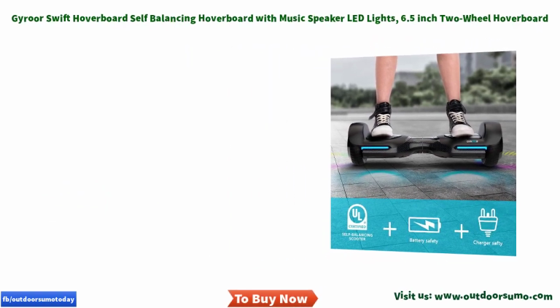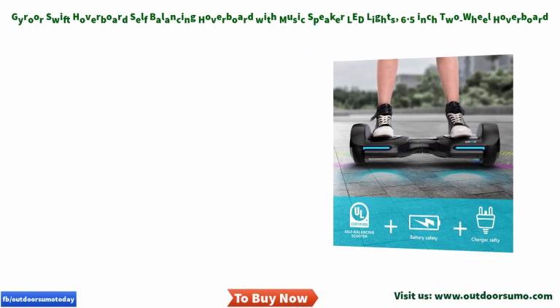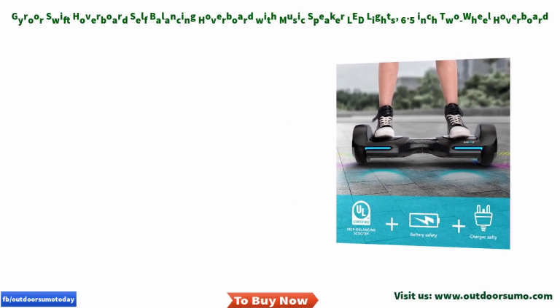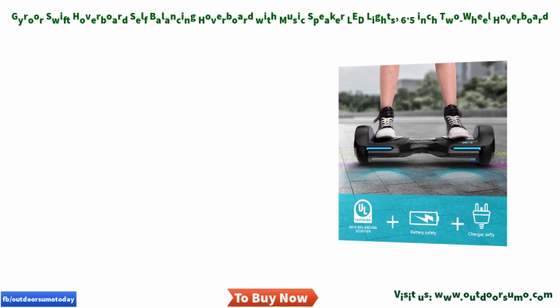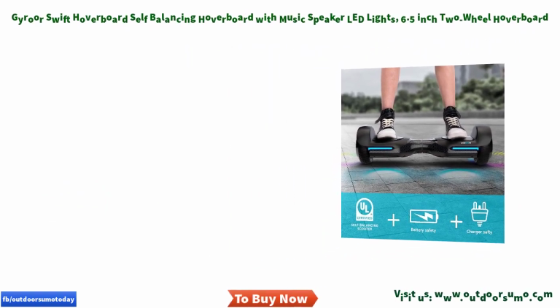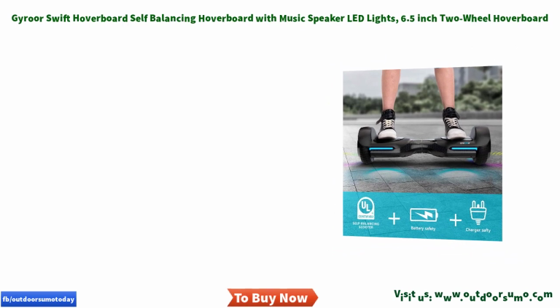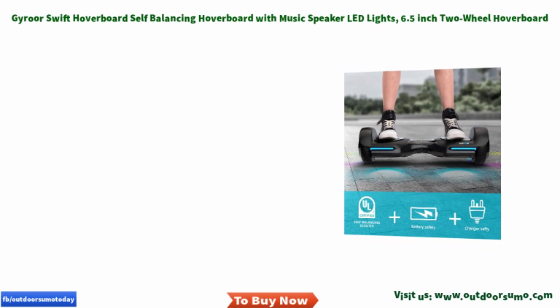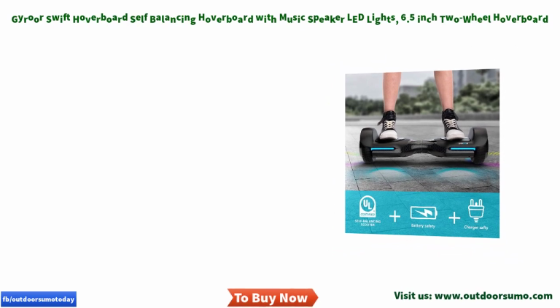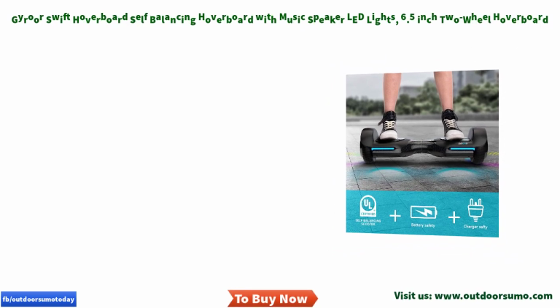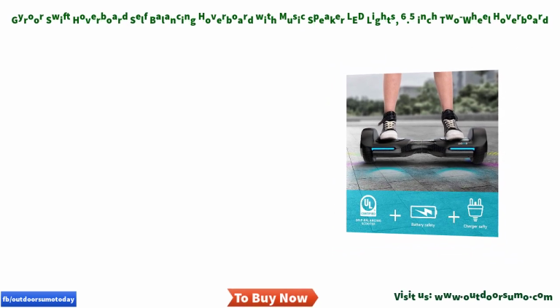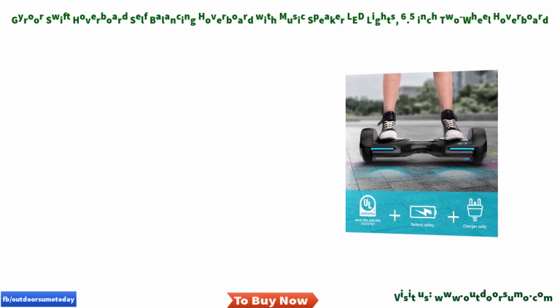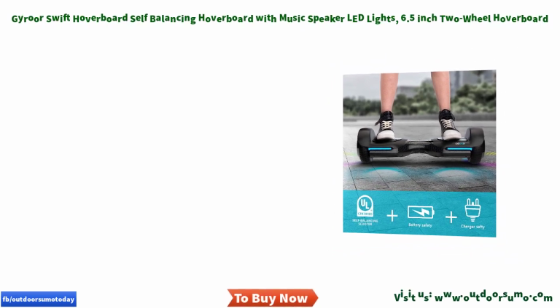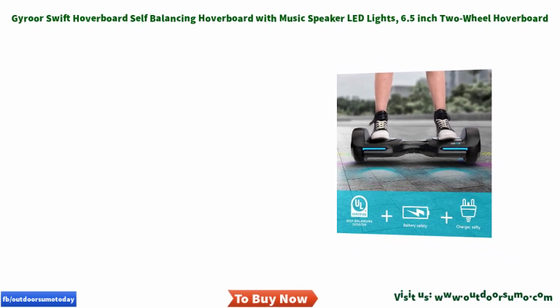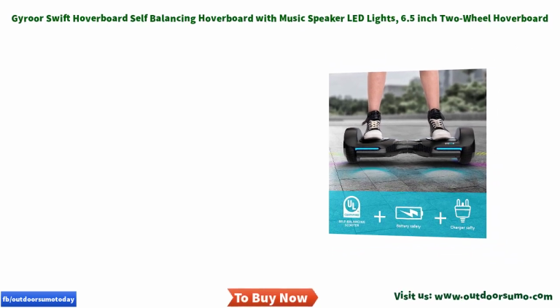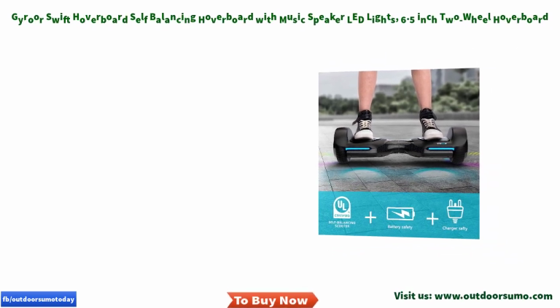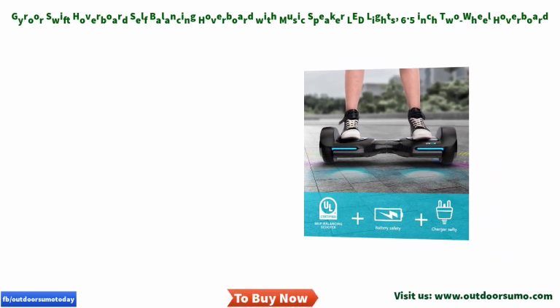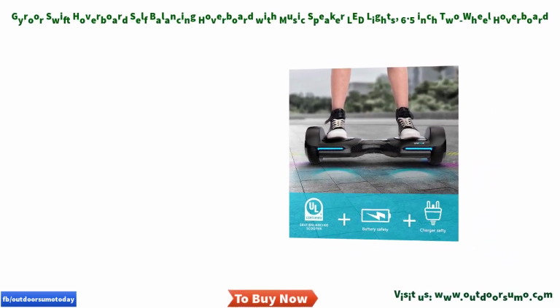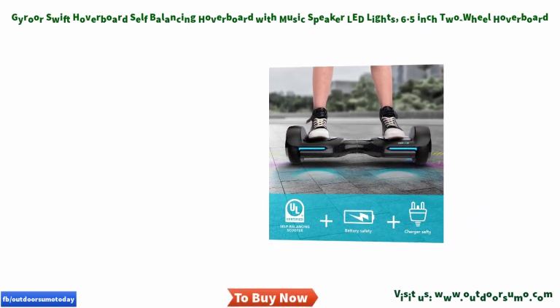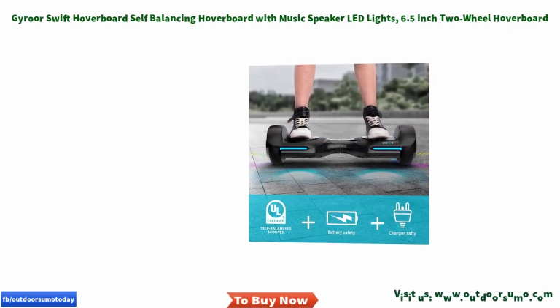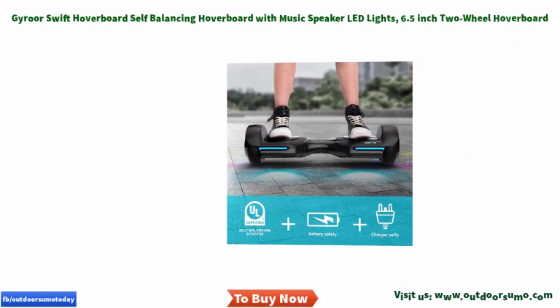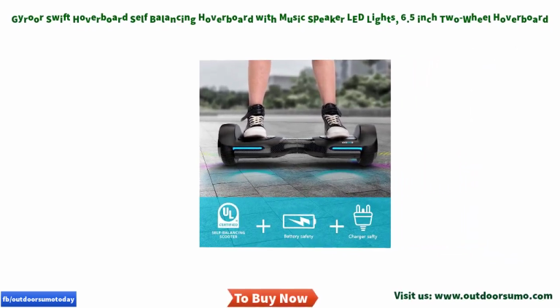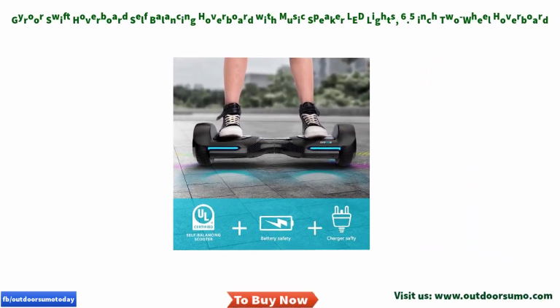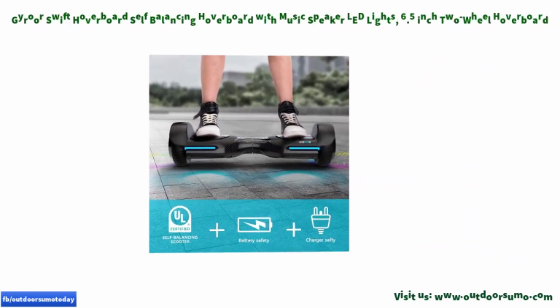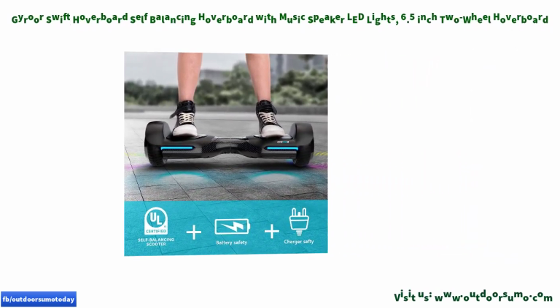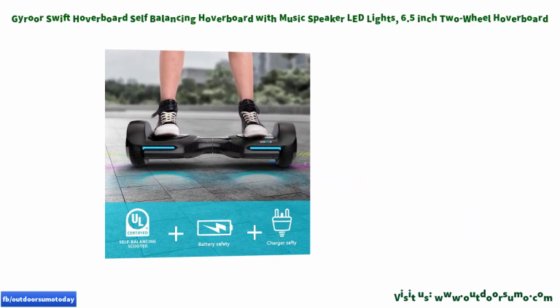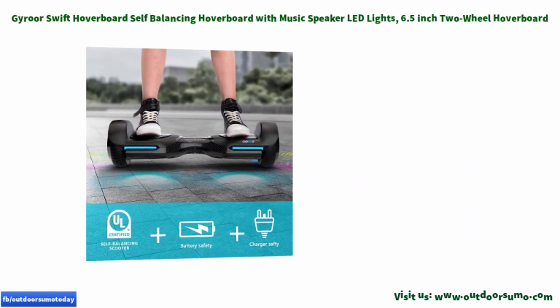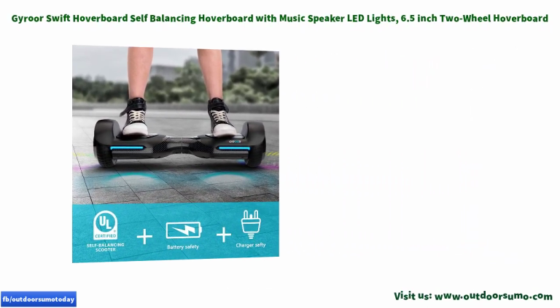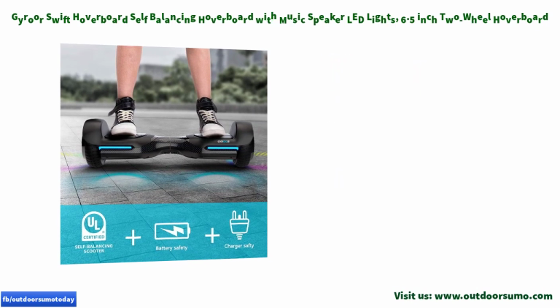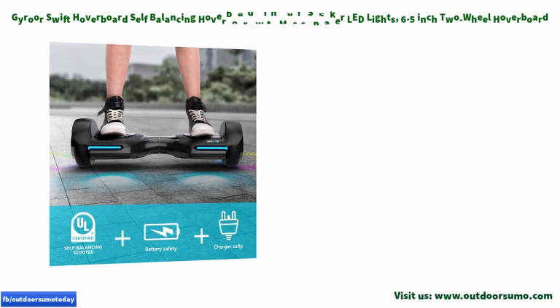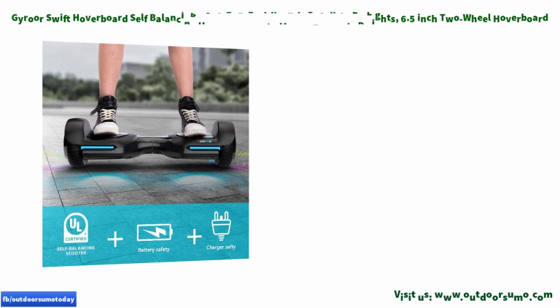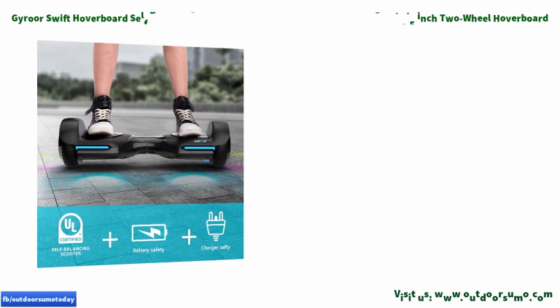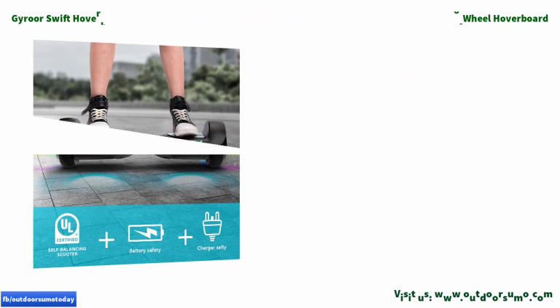If you feel this hoverboard is not performing to standard, click the link in the description to get this product today at the best price.